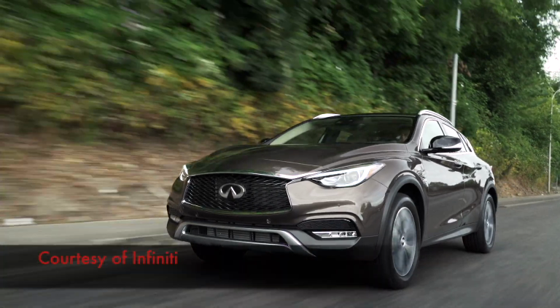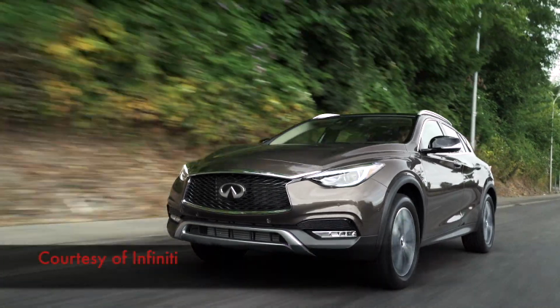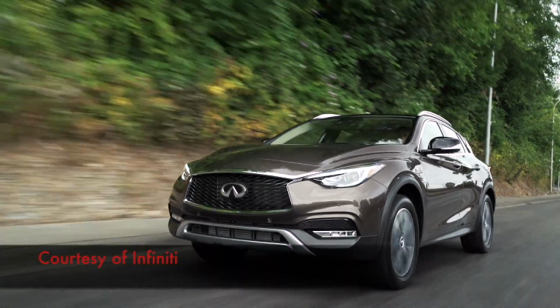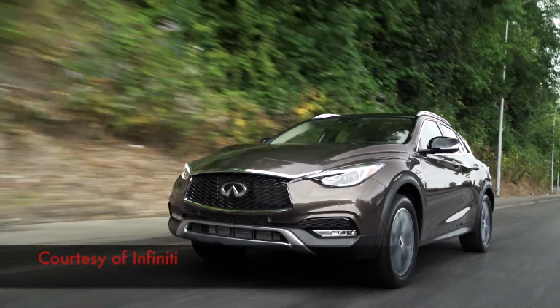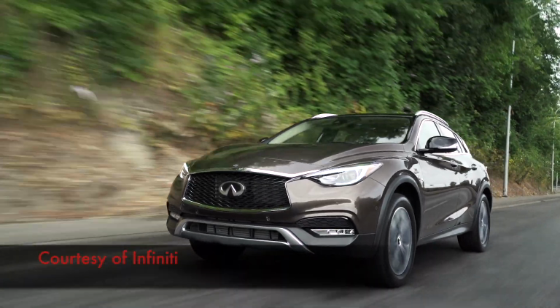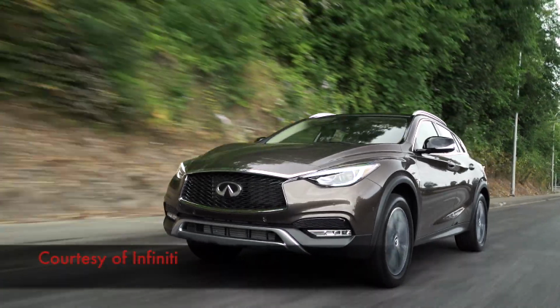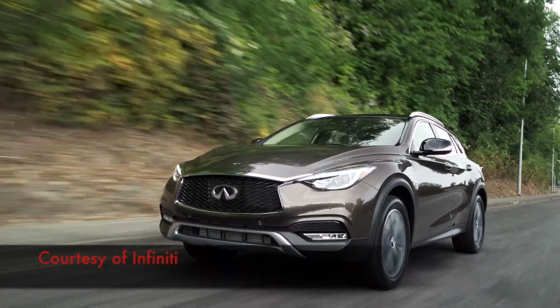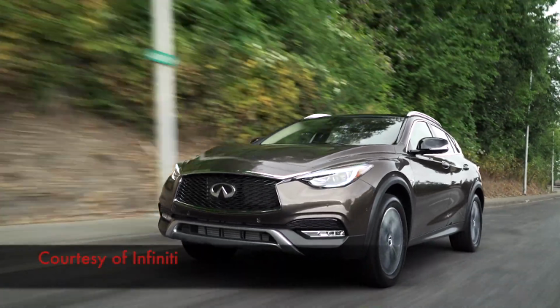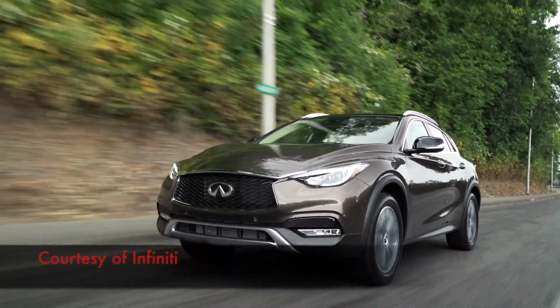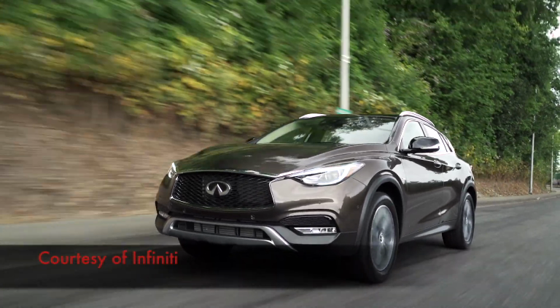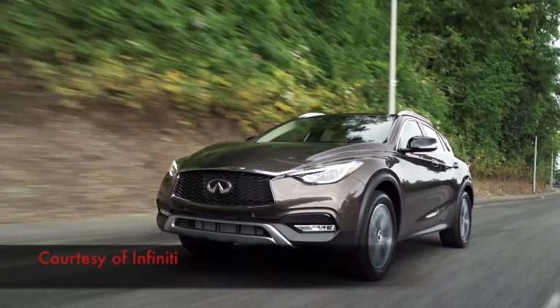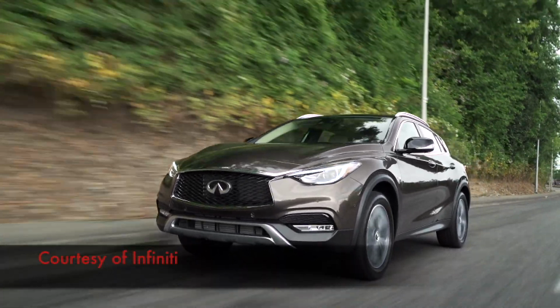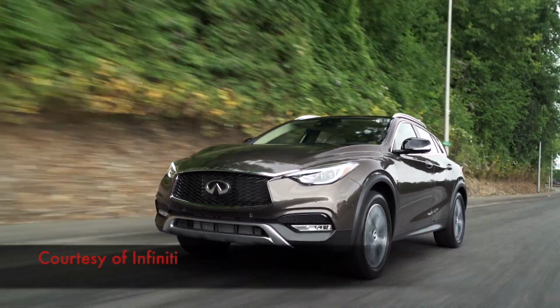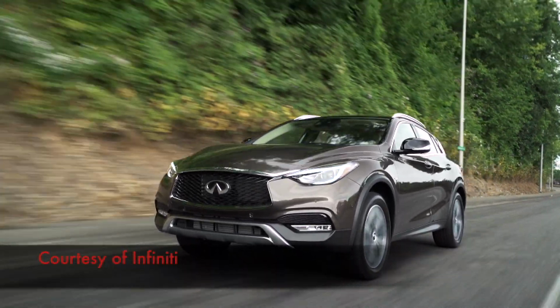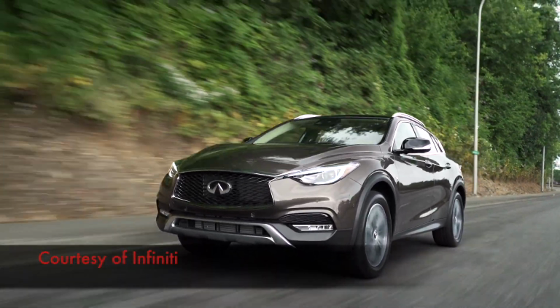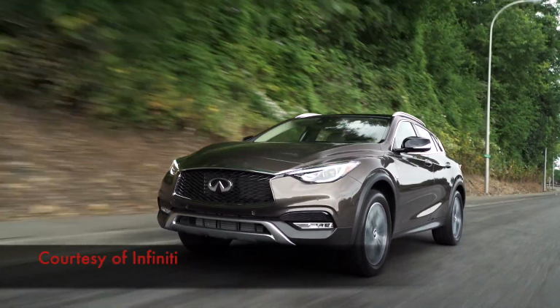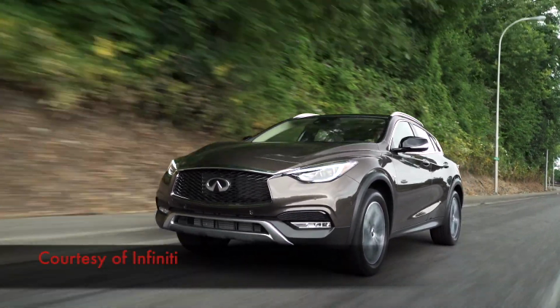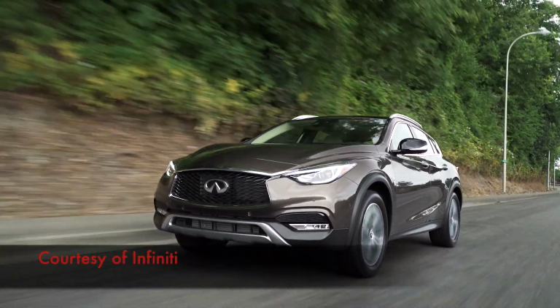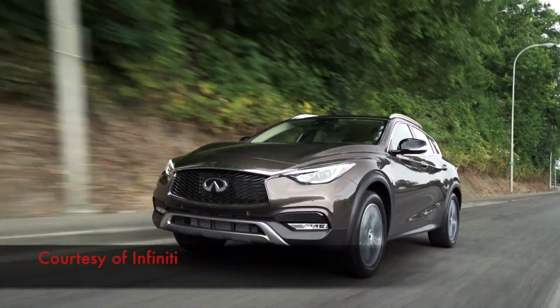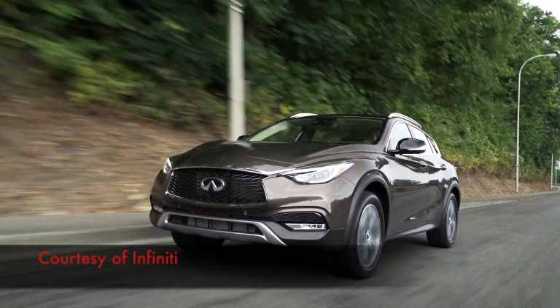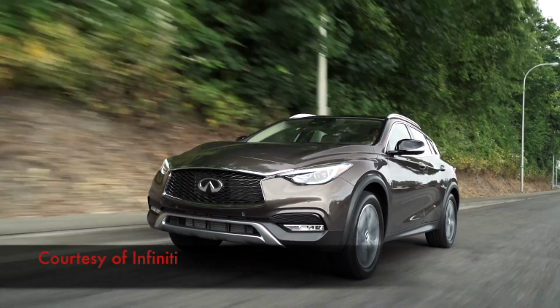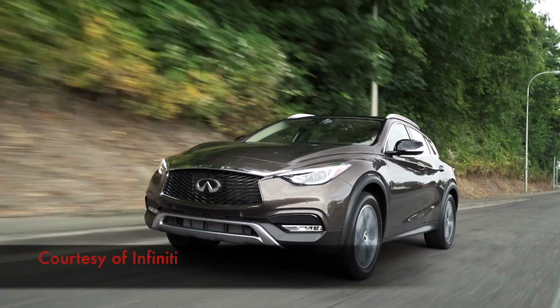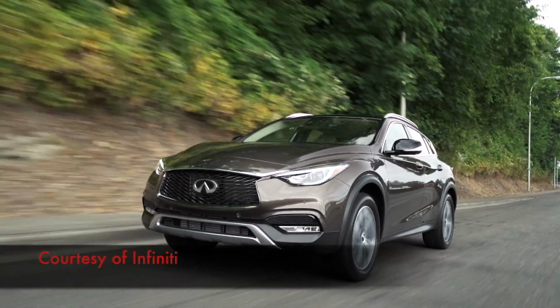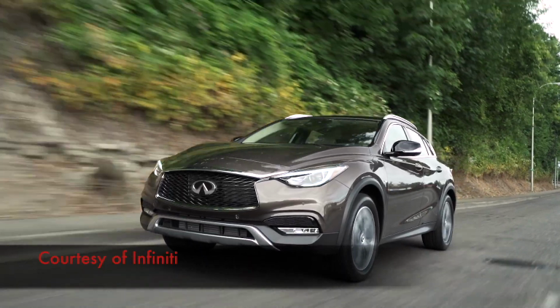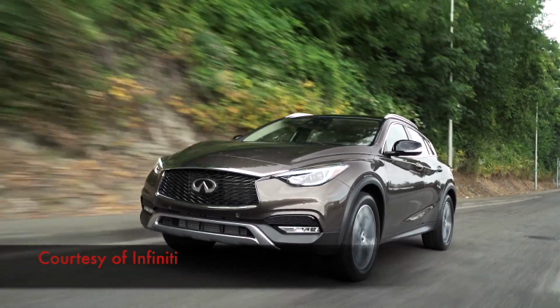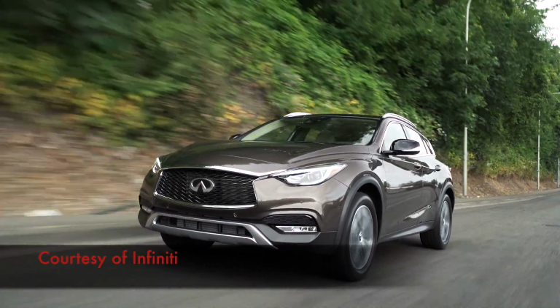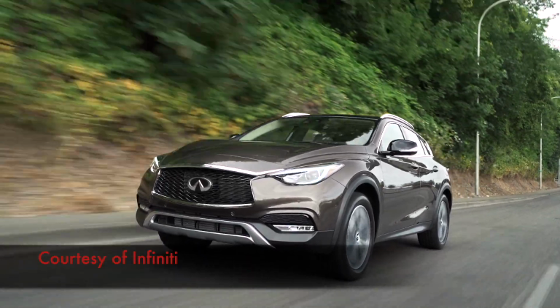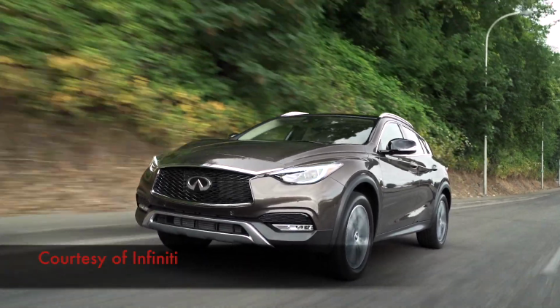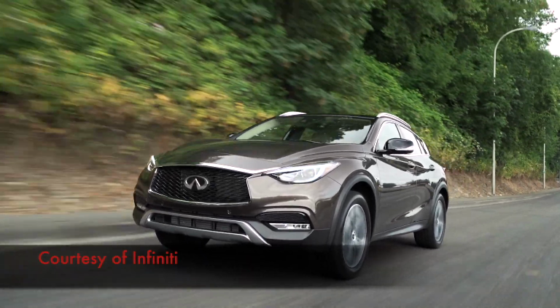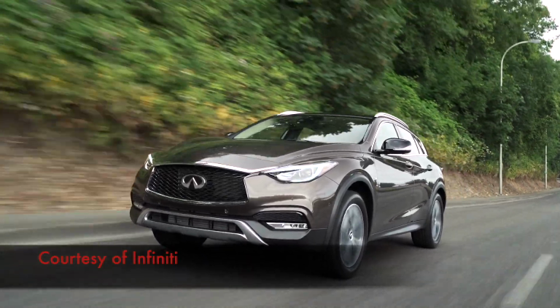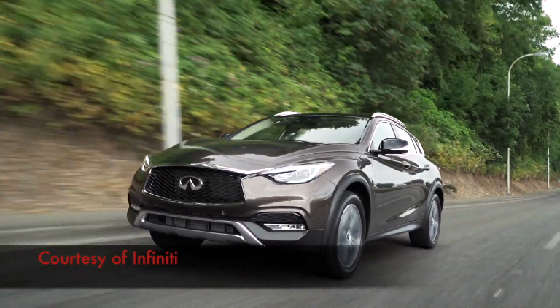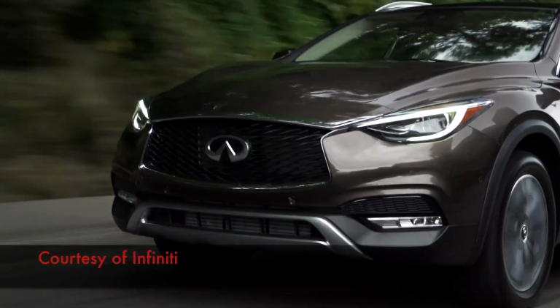Like my last four videos, I'm afraid the exterior driving footage has been lost, so here are some clips direct from Infiniti.